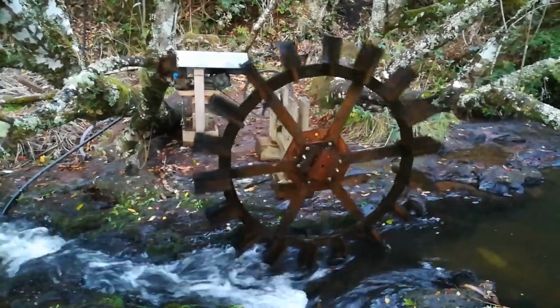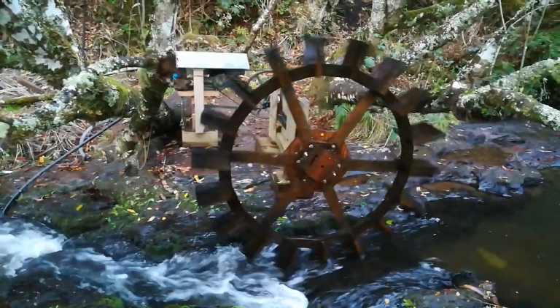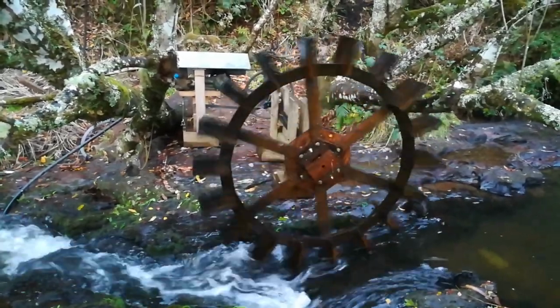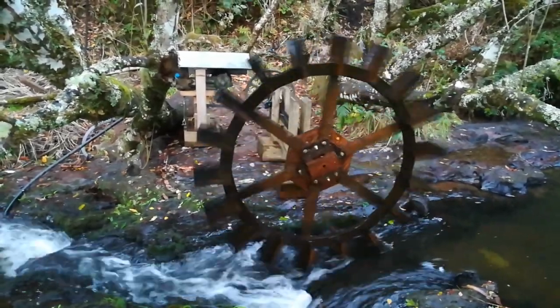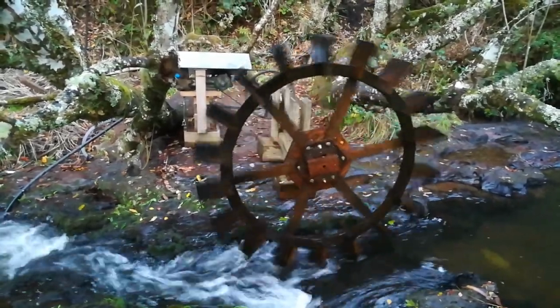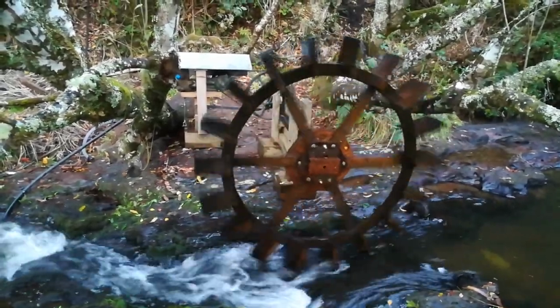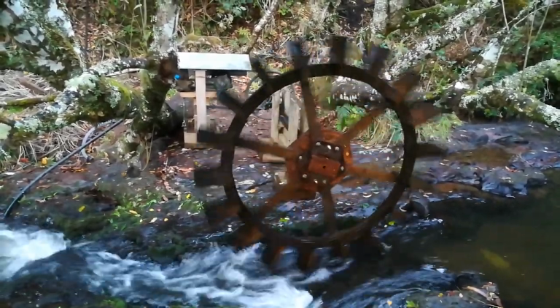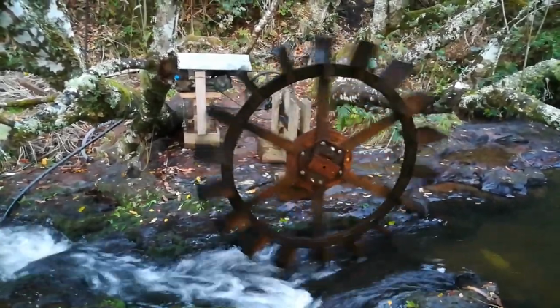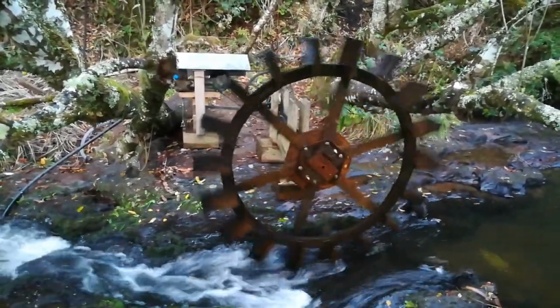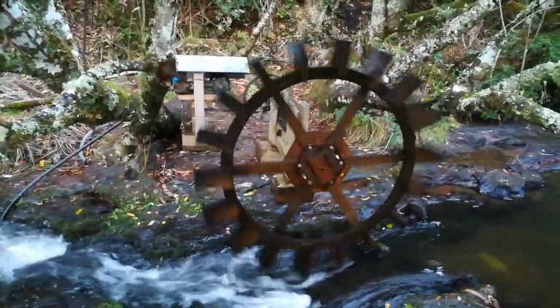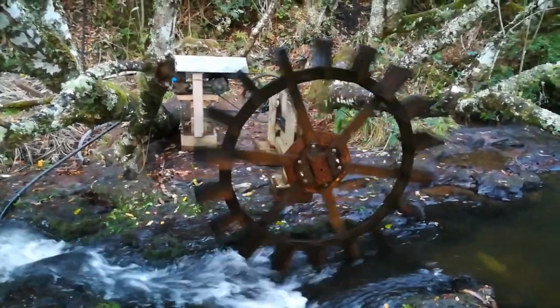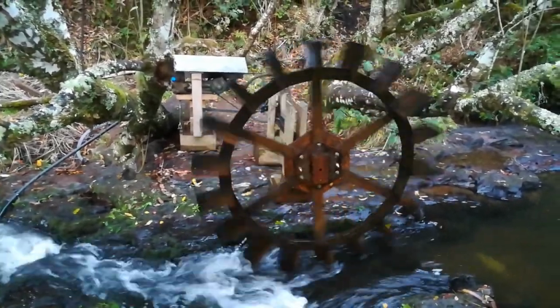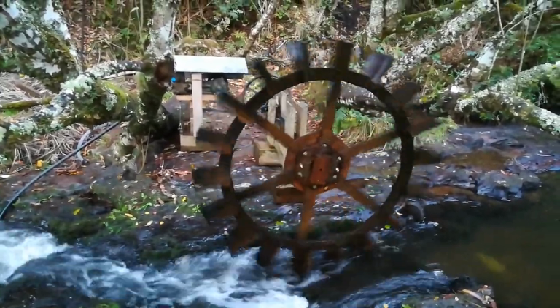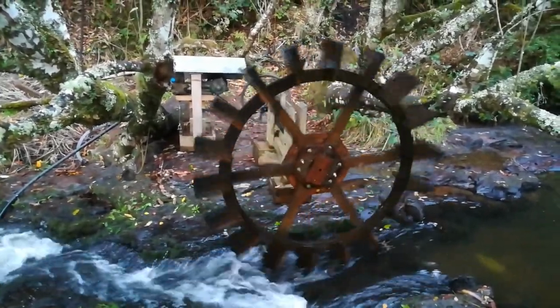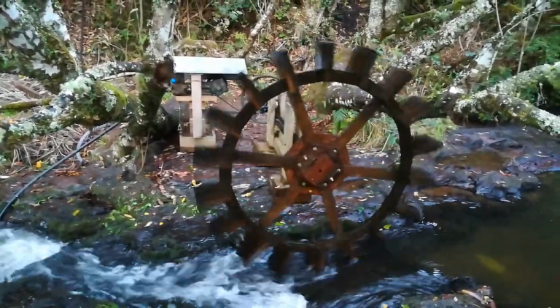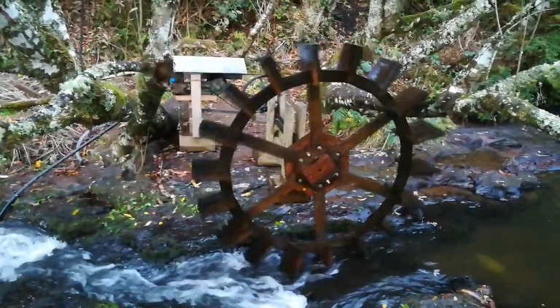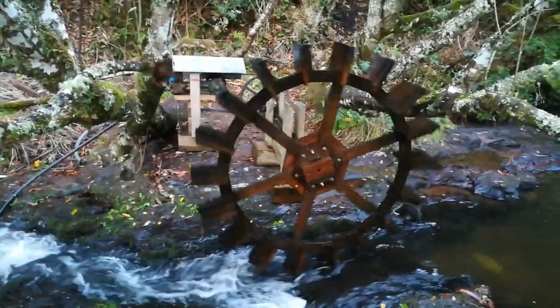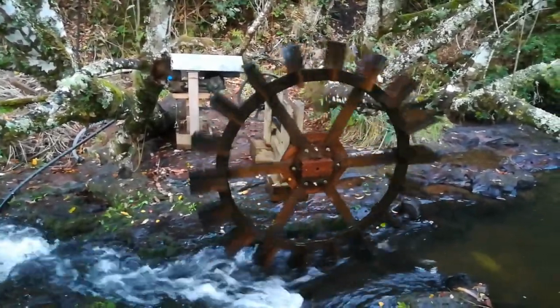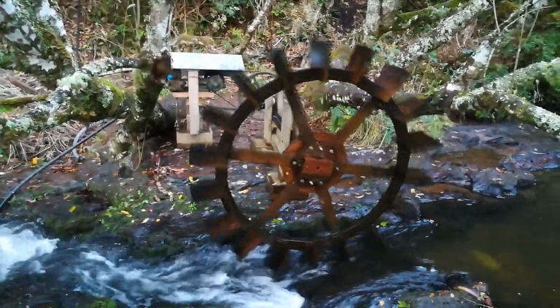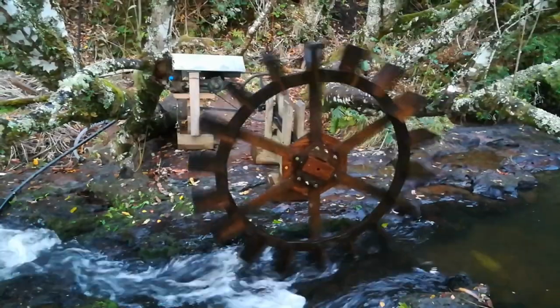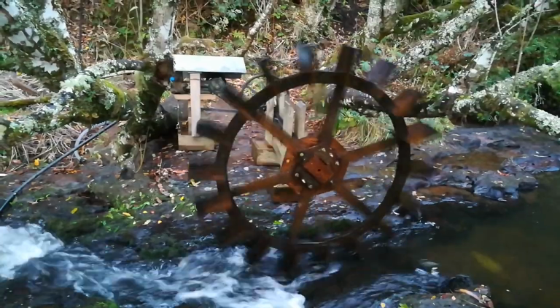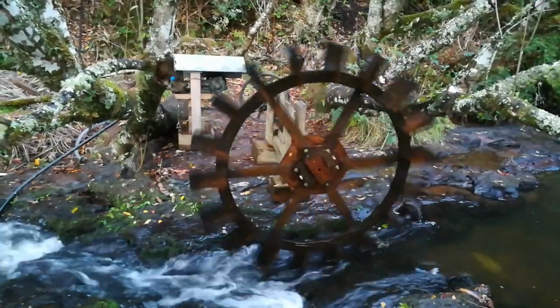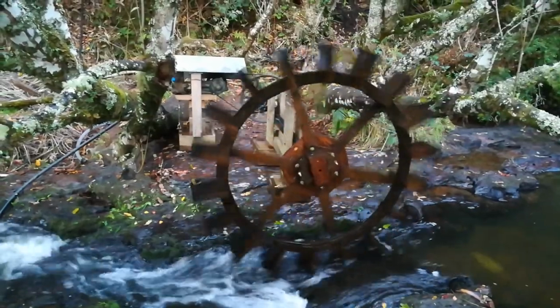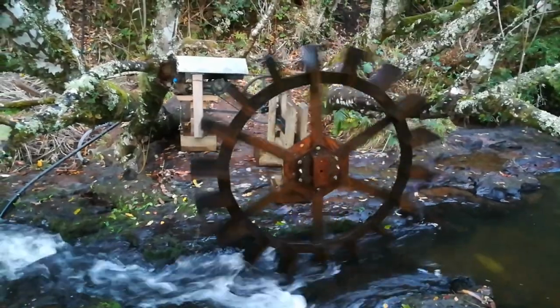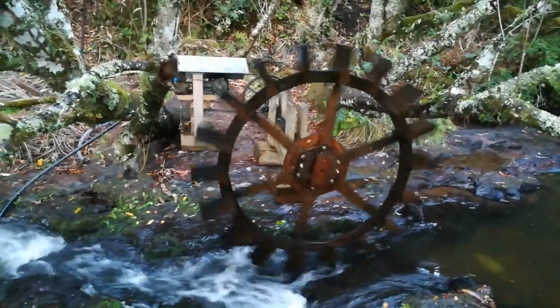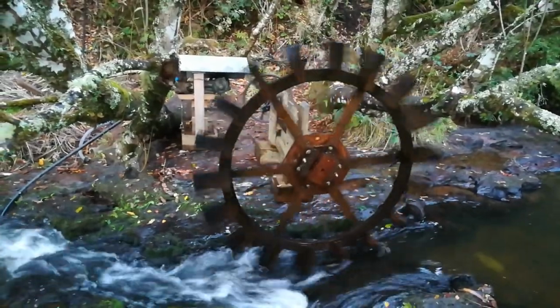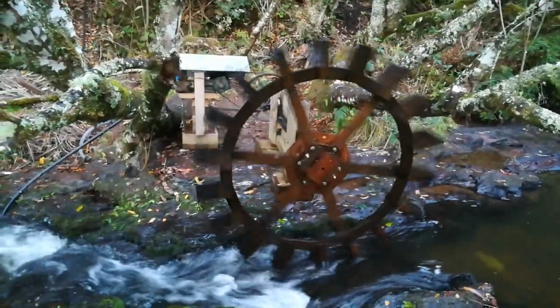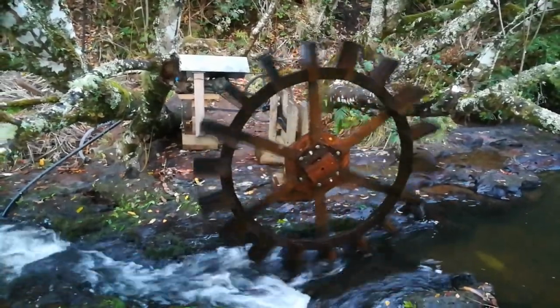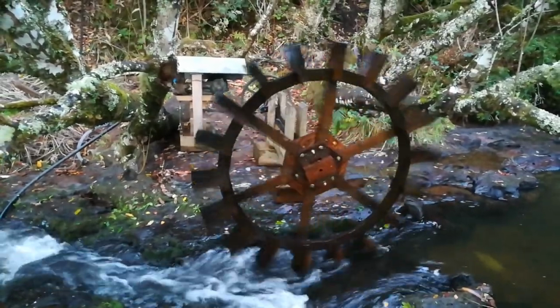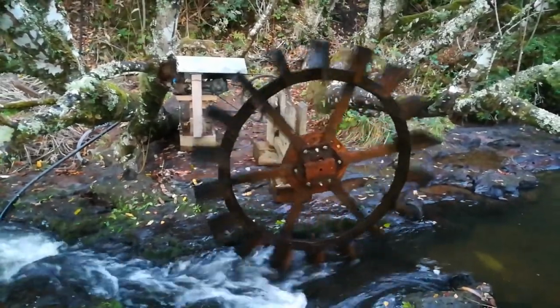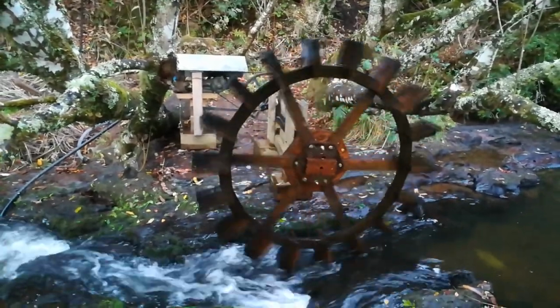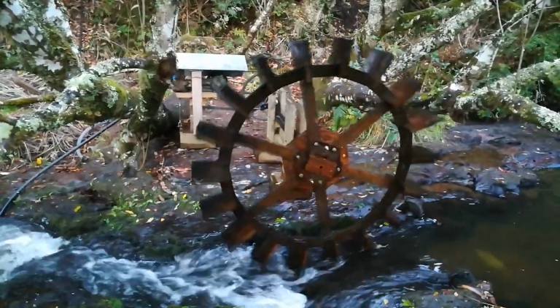We love coming down here and just enjoying the tranquility of watching it ticking away, doing its thing.